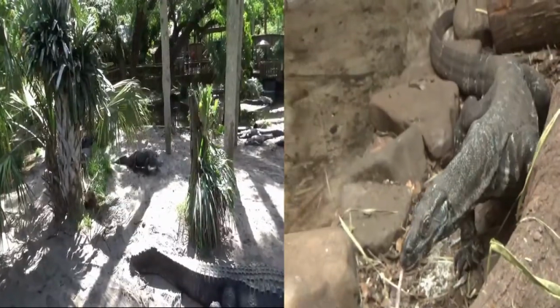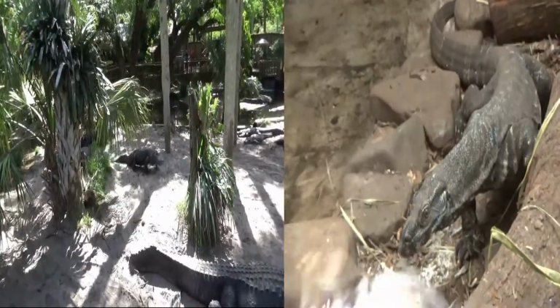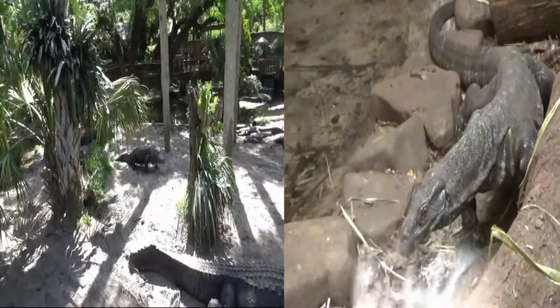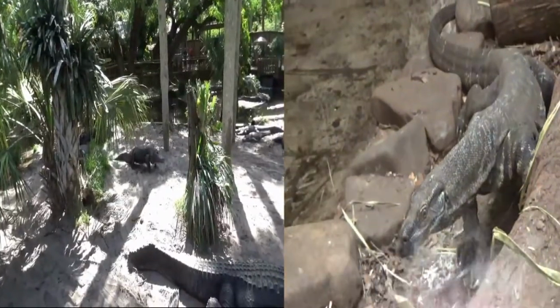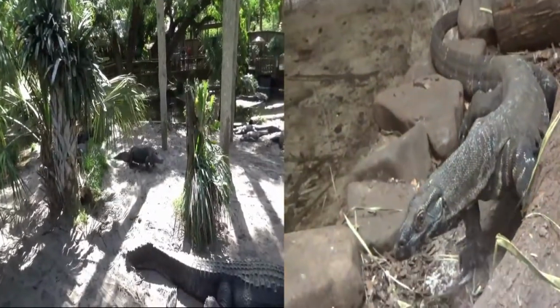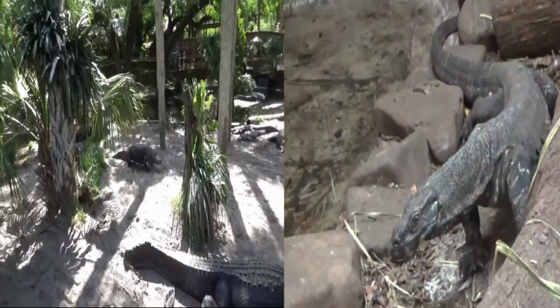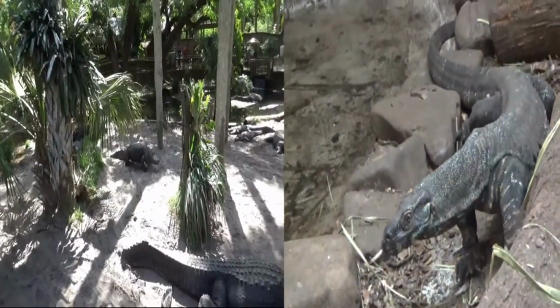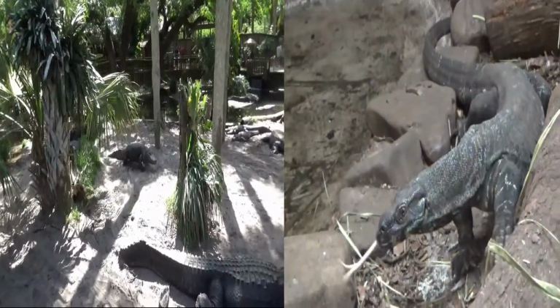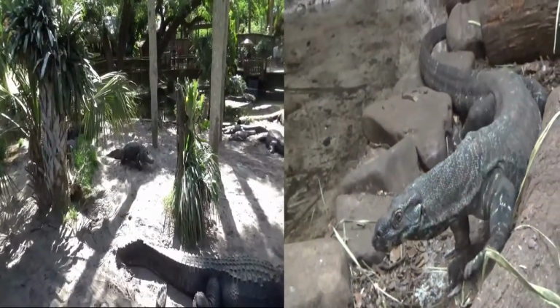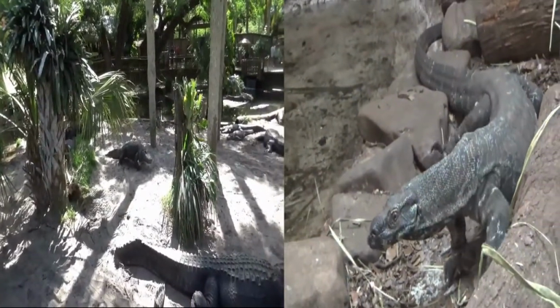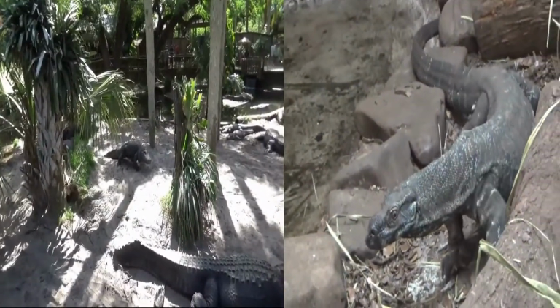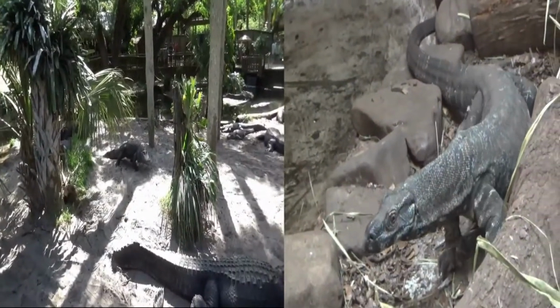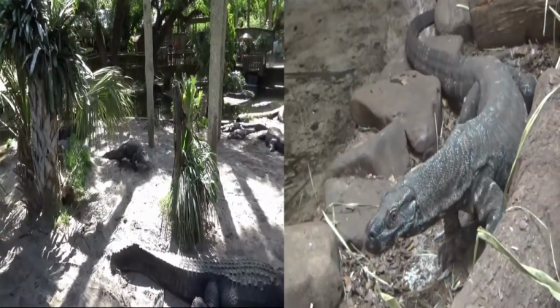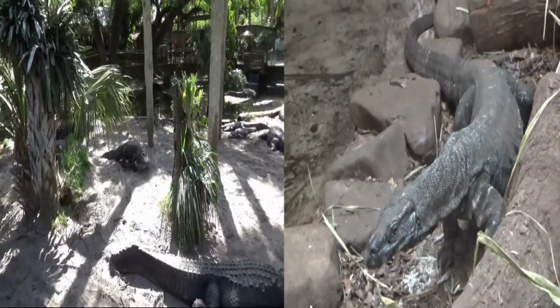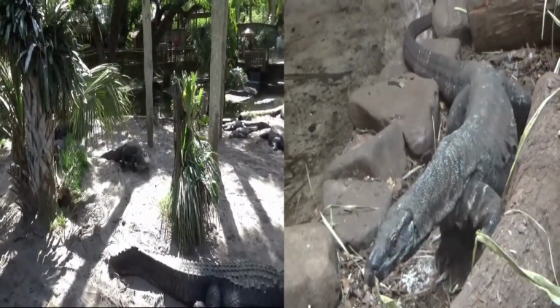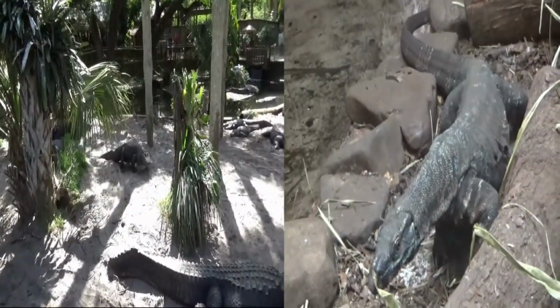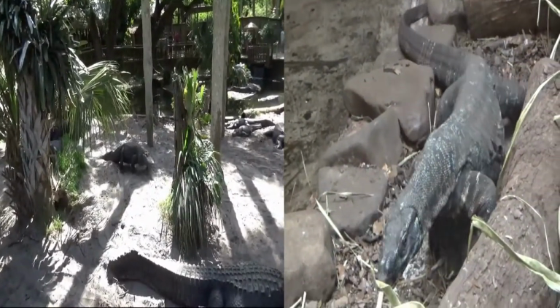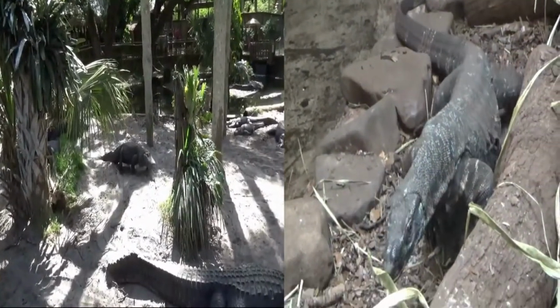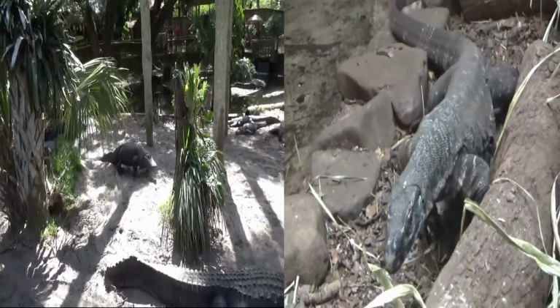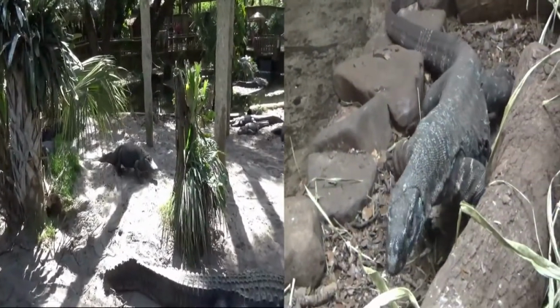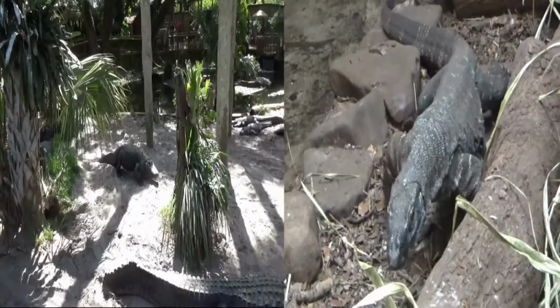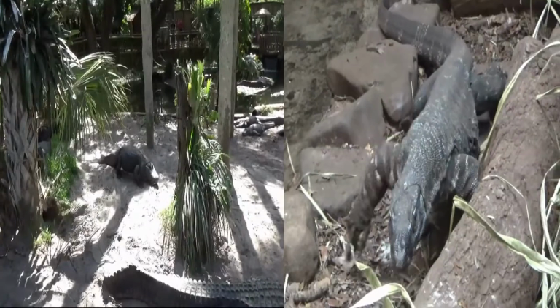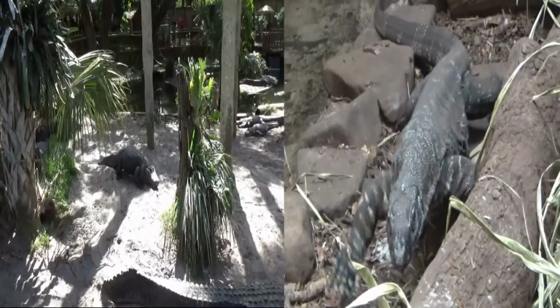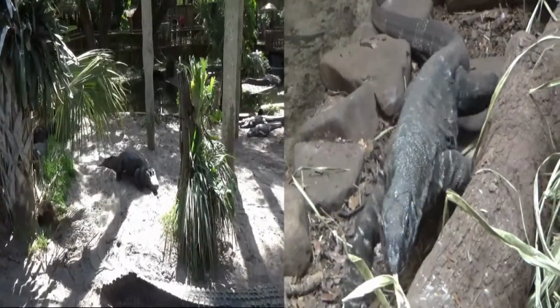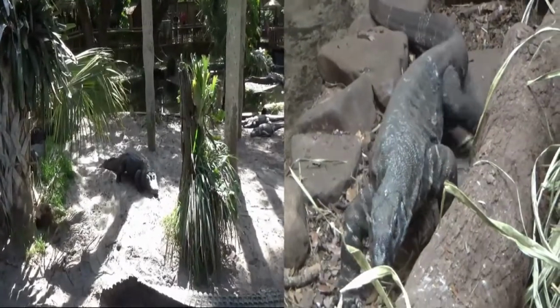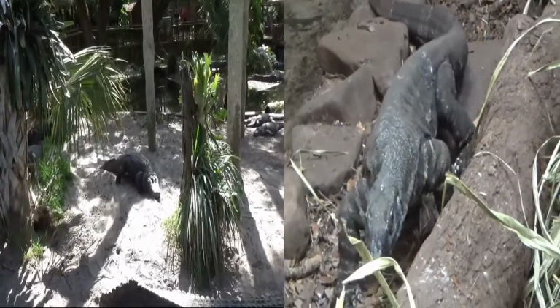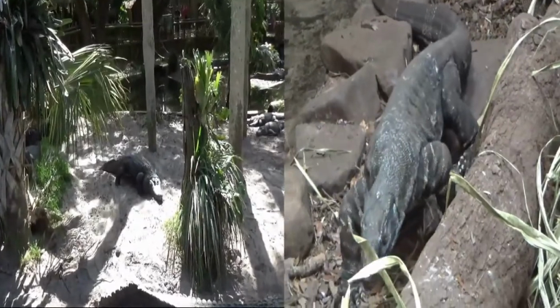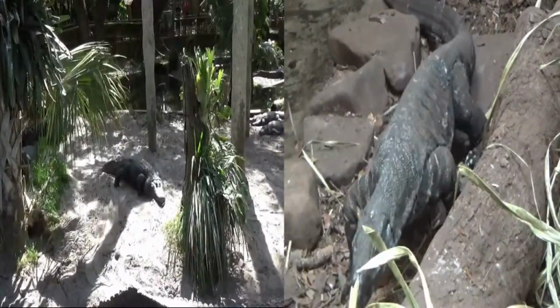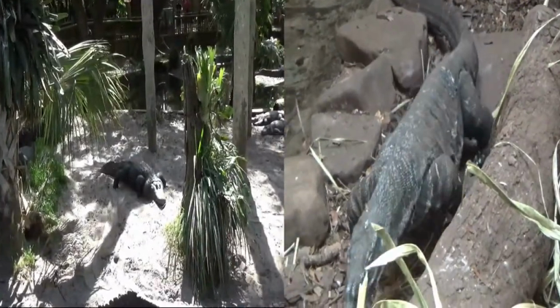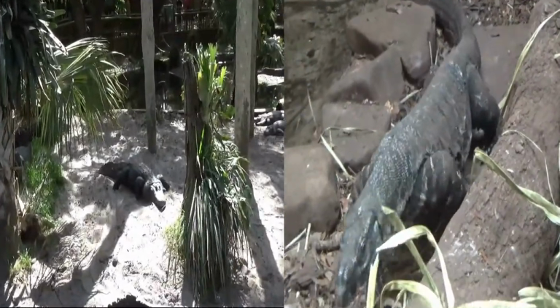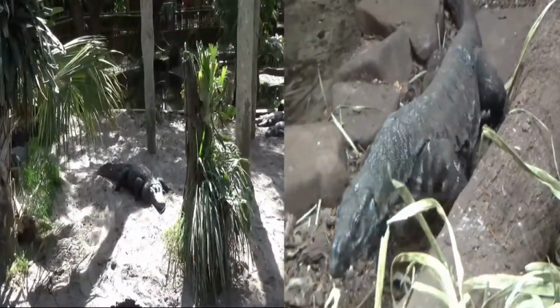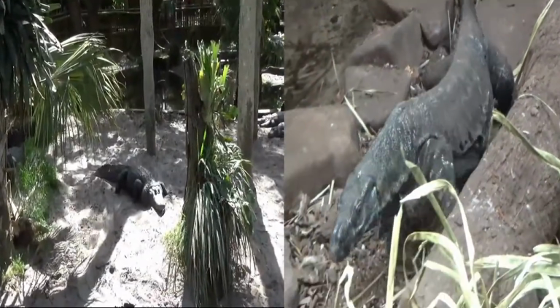This is a lace monitor right here. Look at that — that is so cool looking.